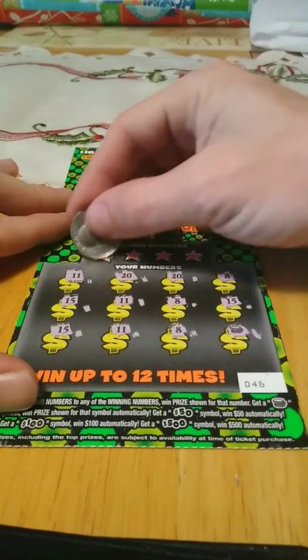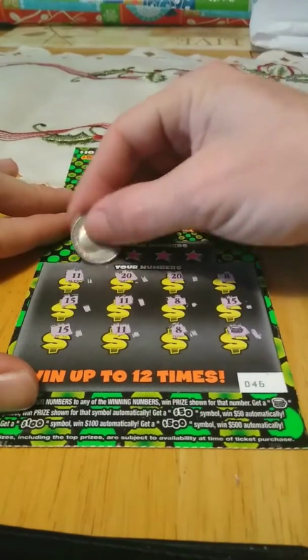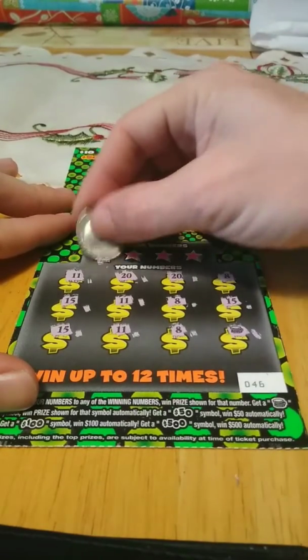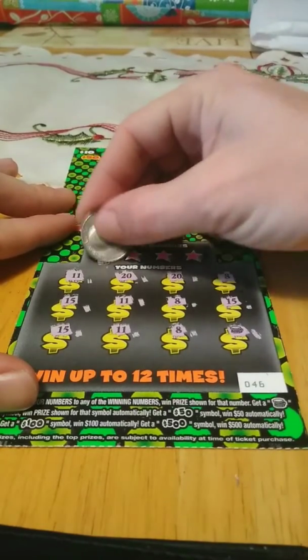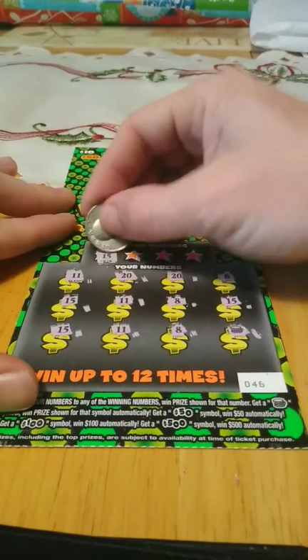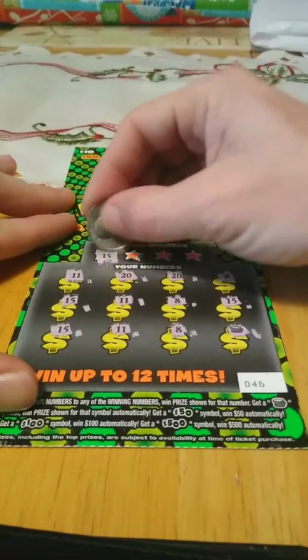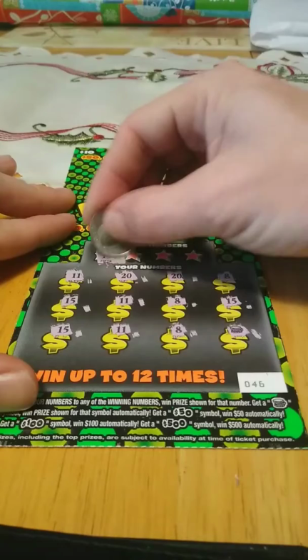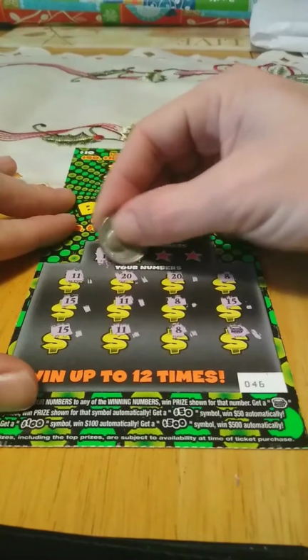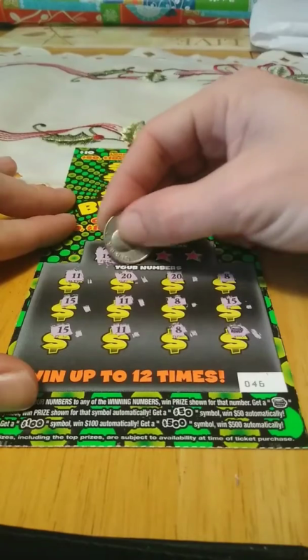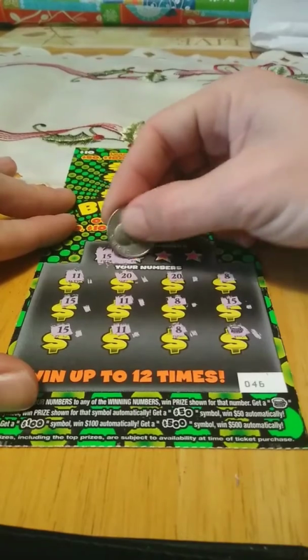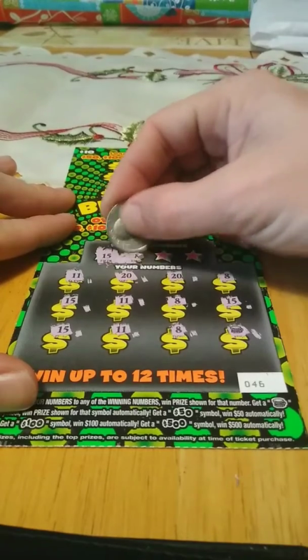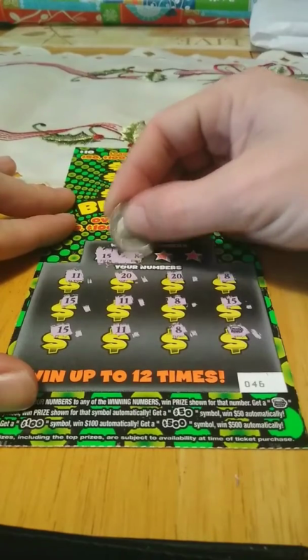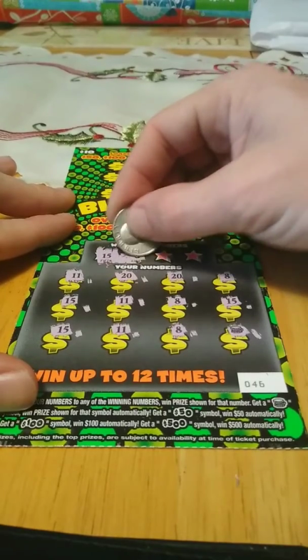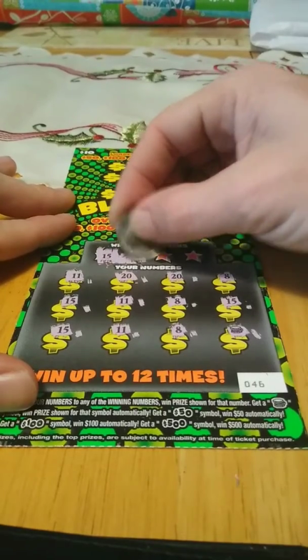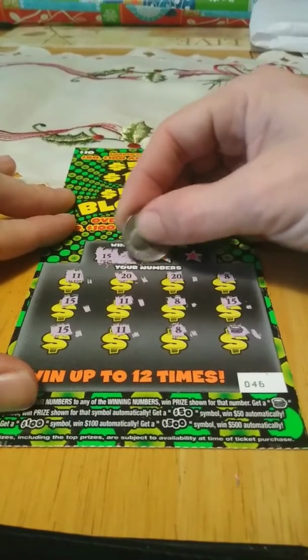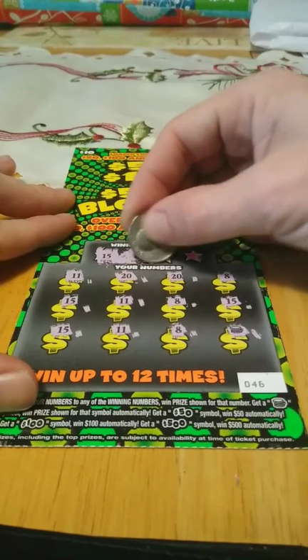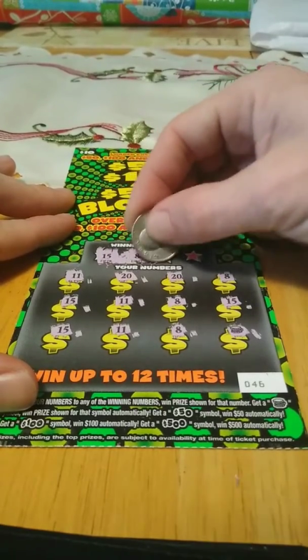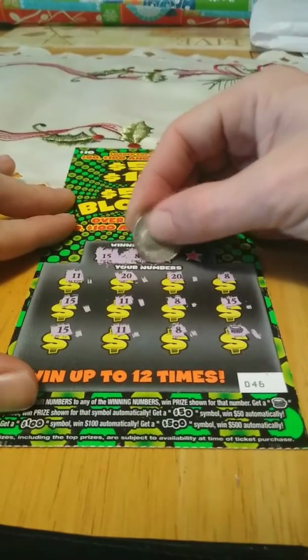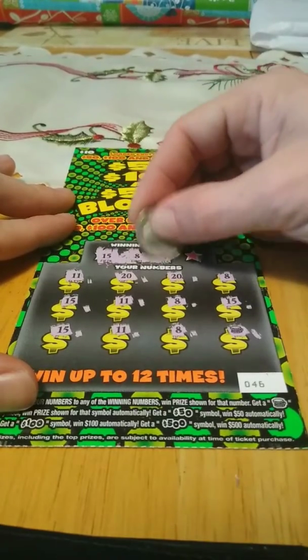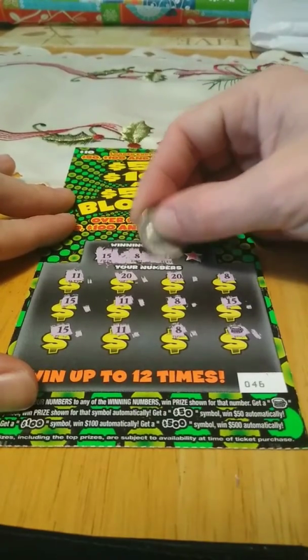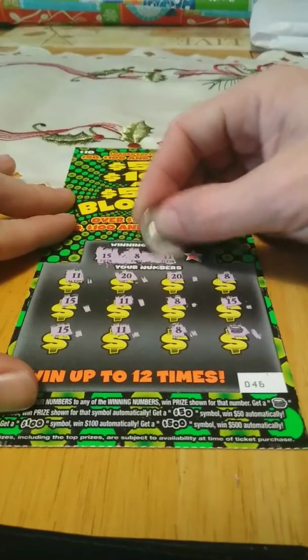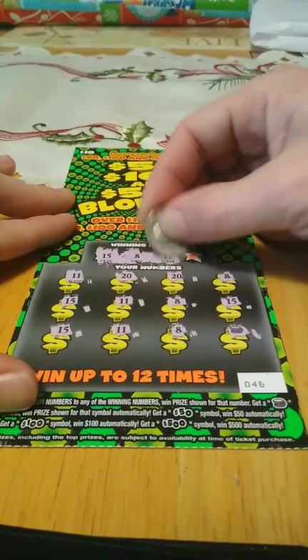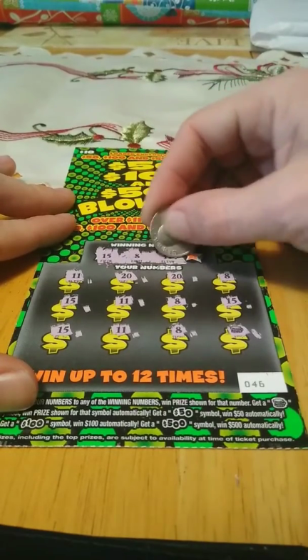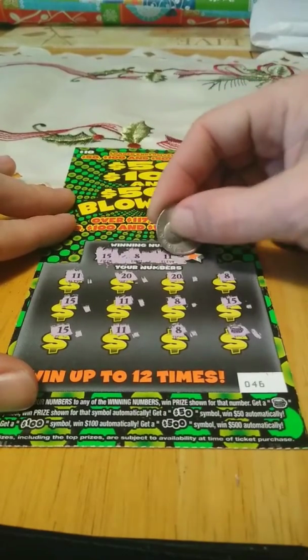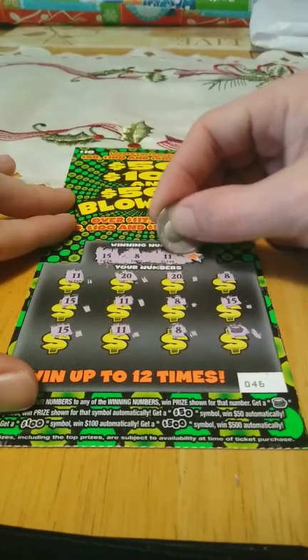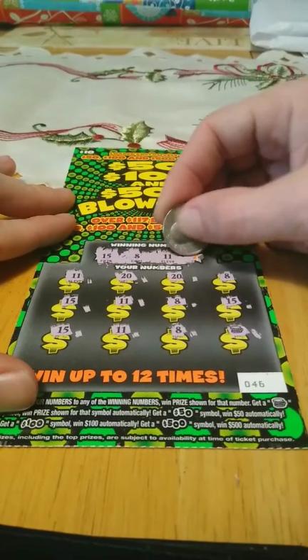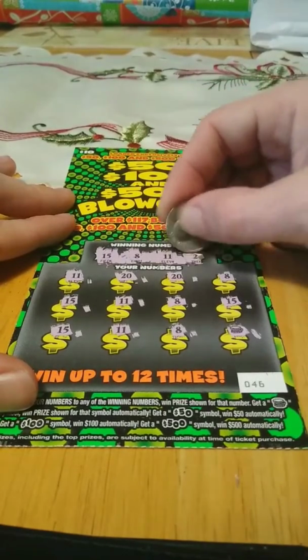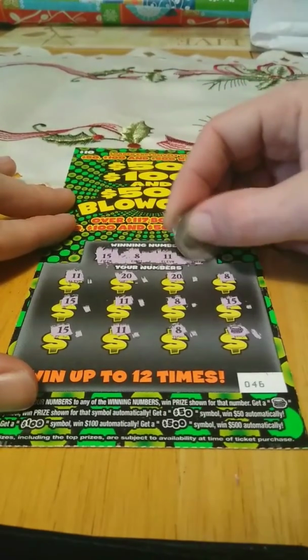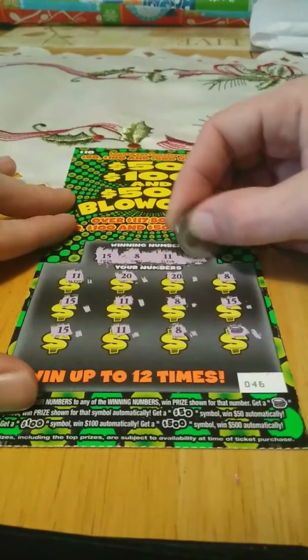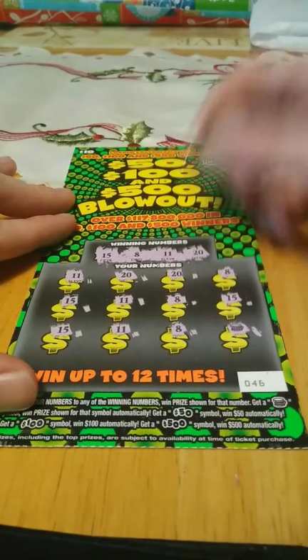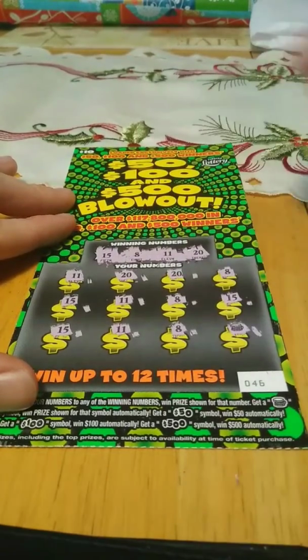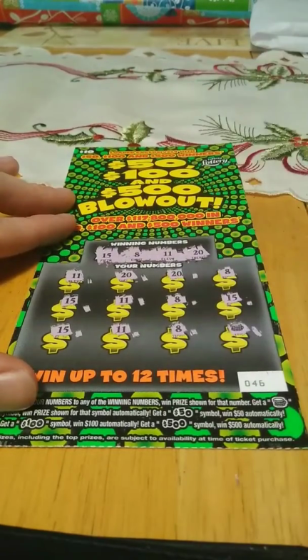Looks like a win all. 15, 8, 11, and 20 — yep.